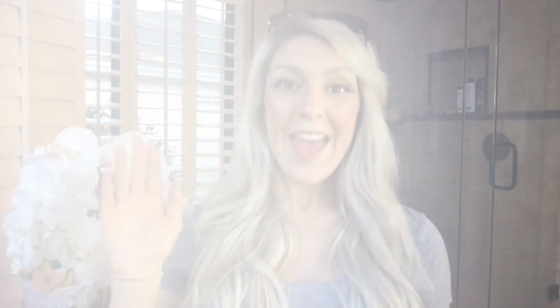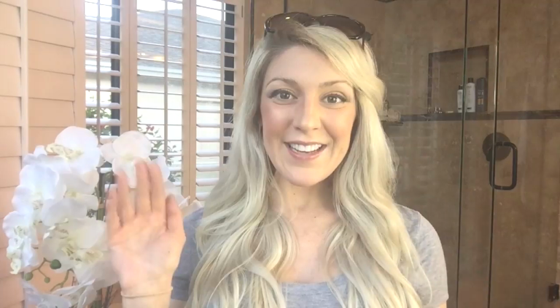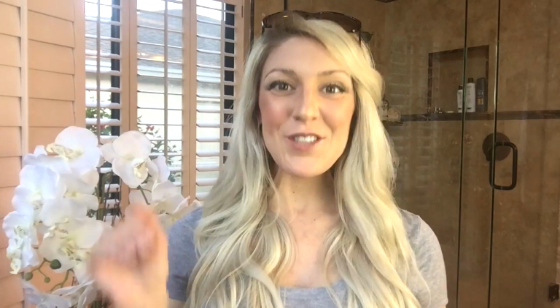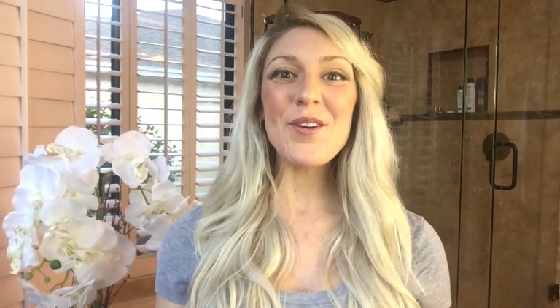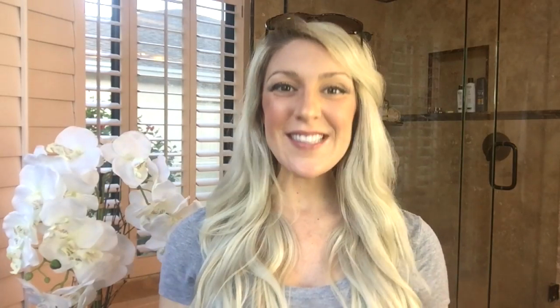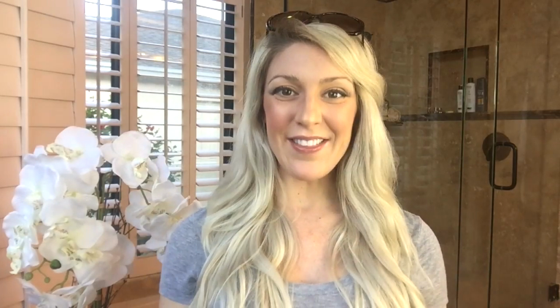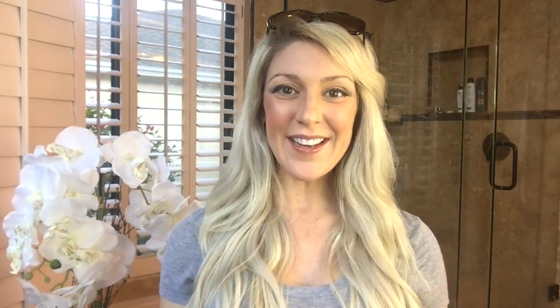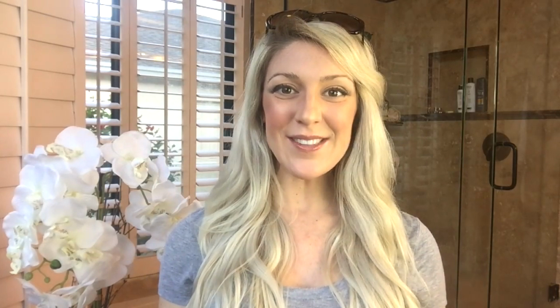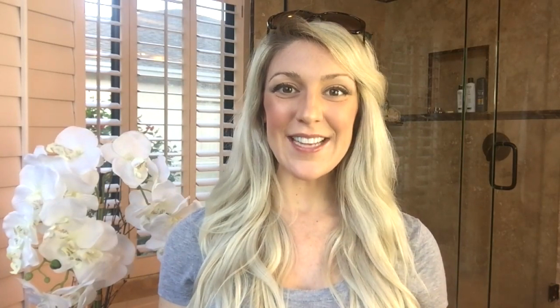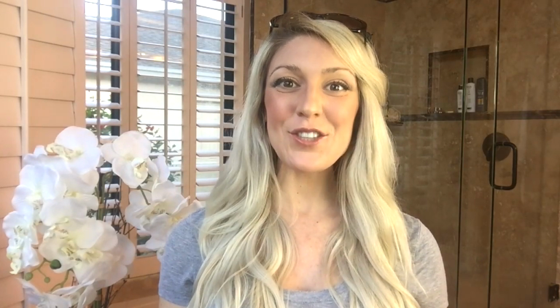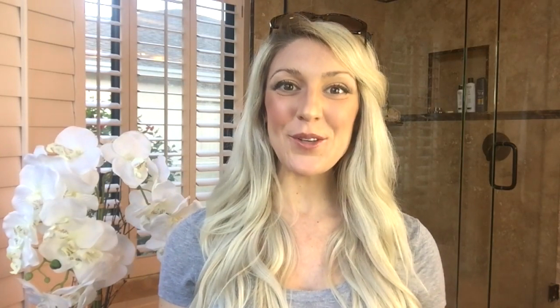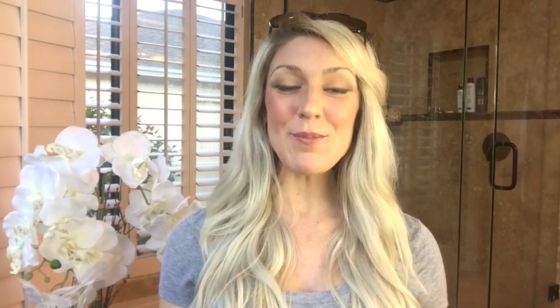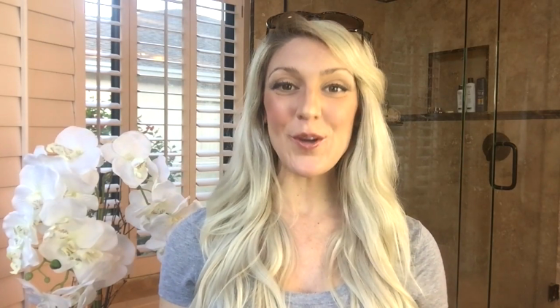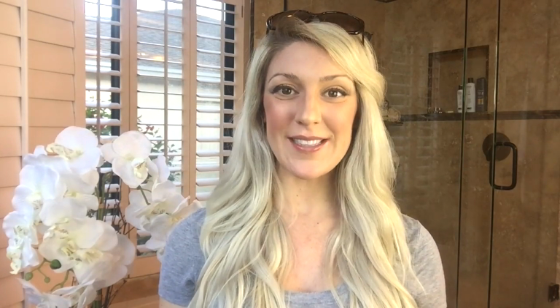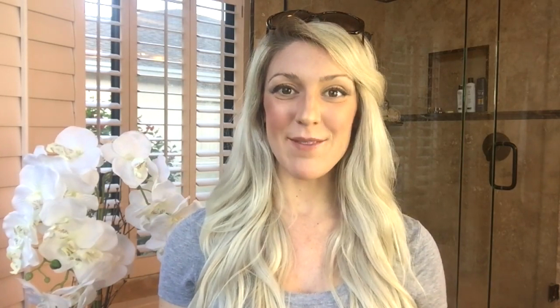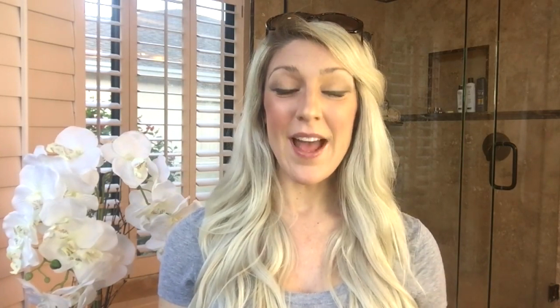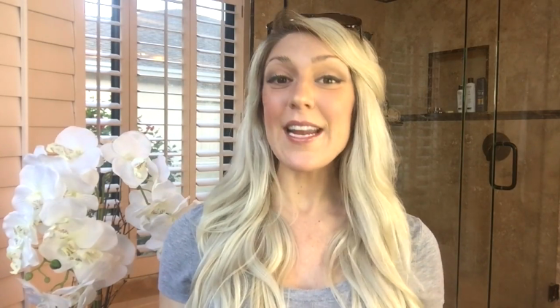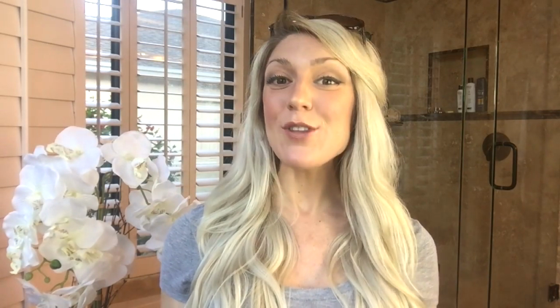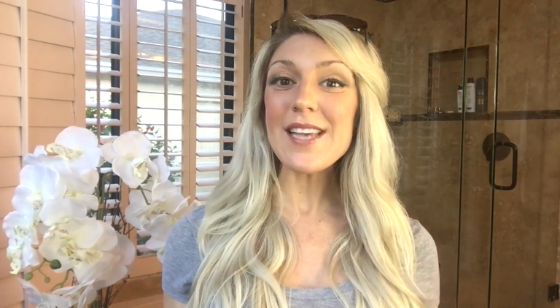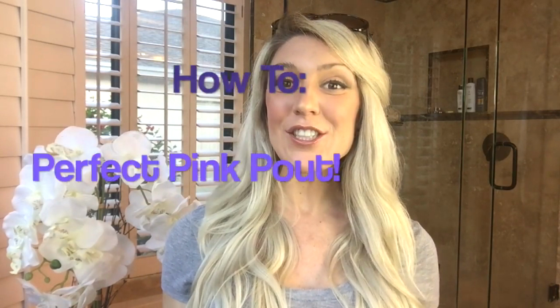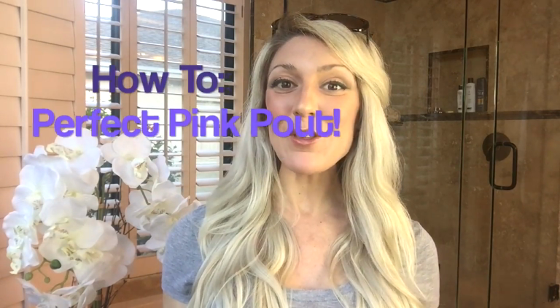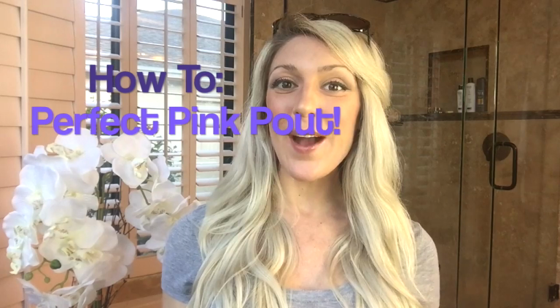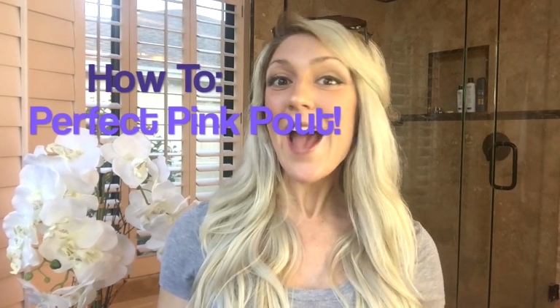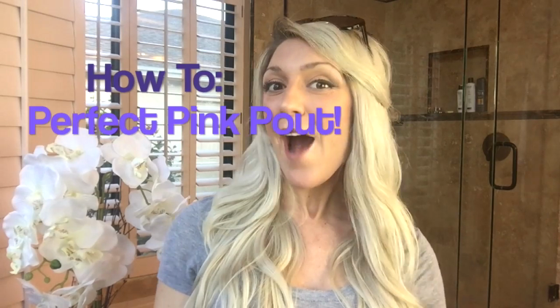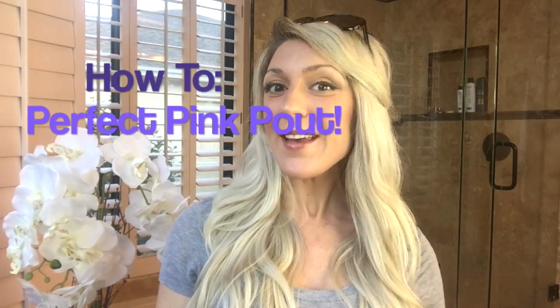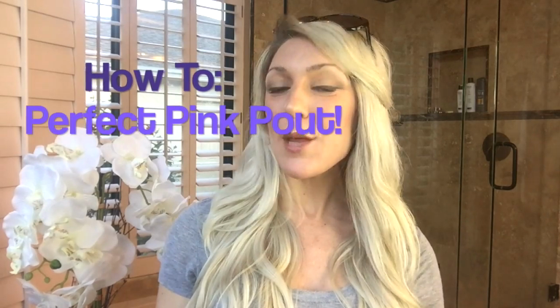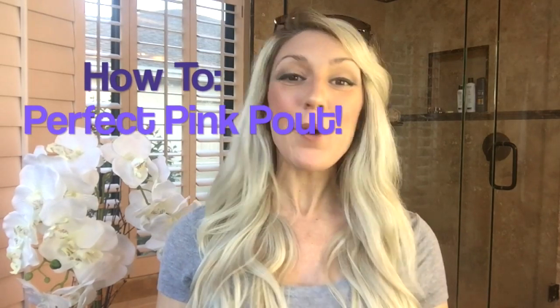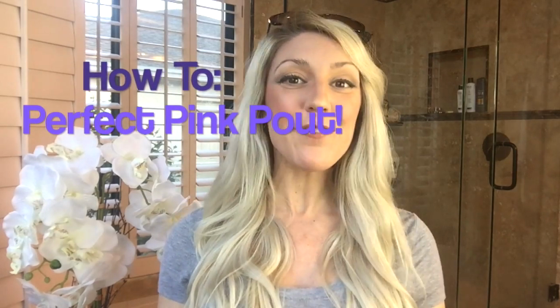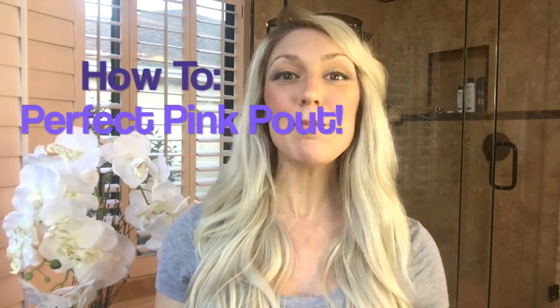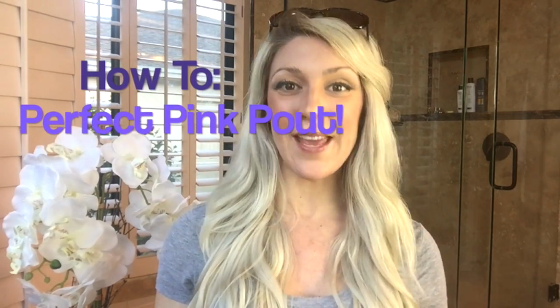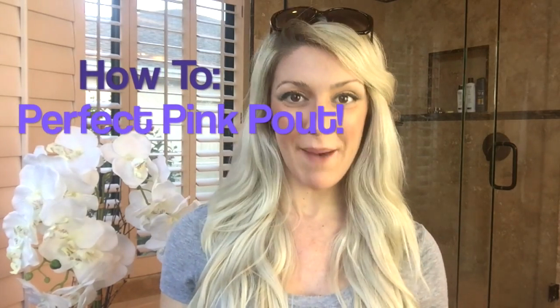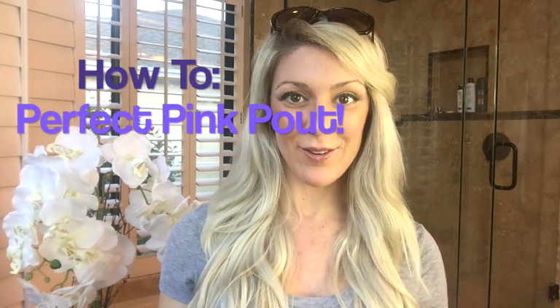Hey, True Beauties! Heather here with today's True Beauty Quick Tip. Today I'm so excited to share with you guys how to get the perfect pink palette.